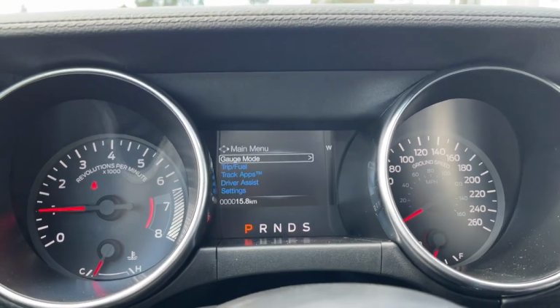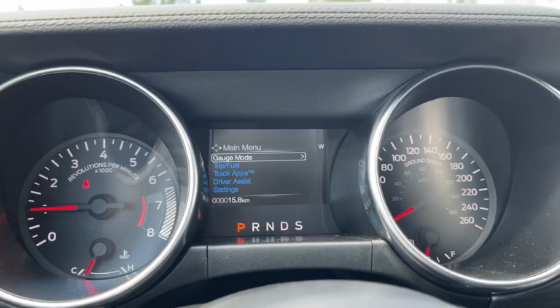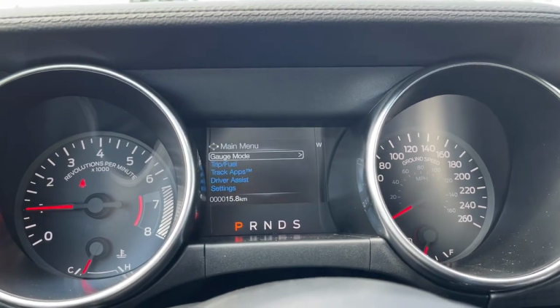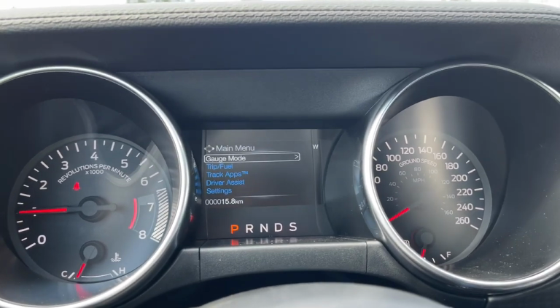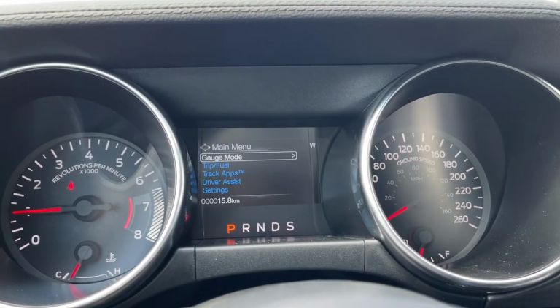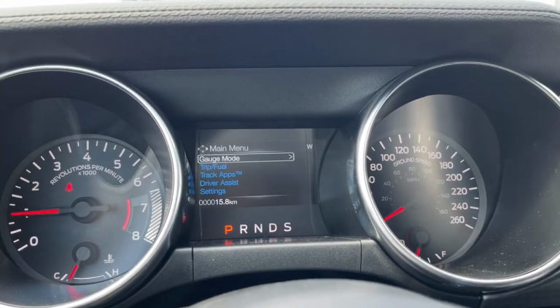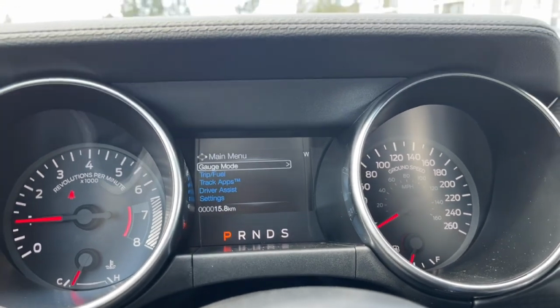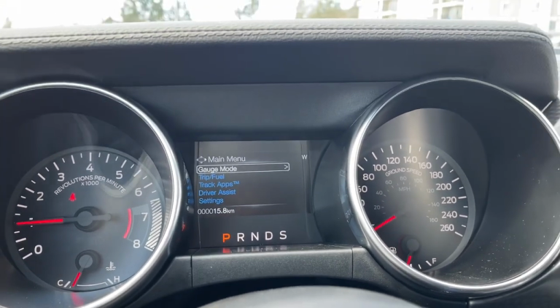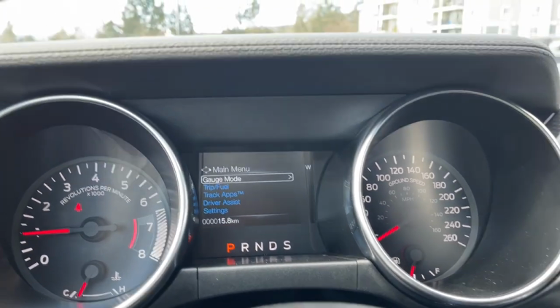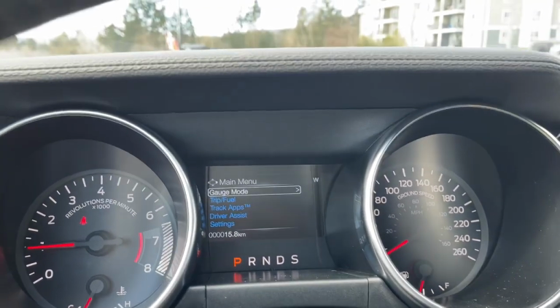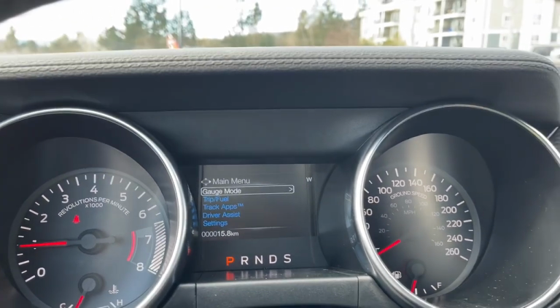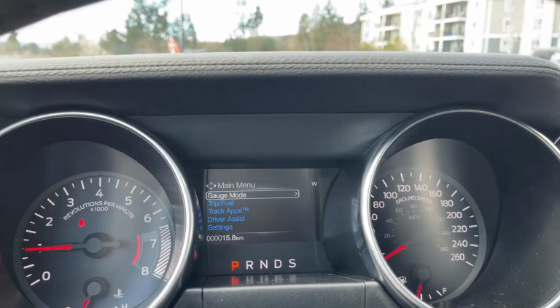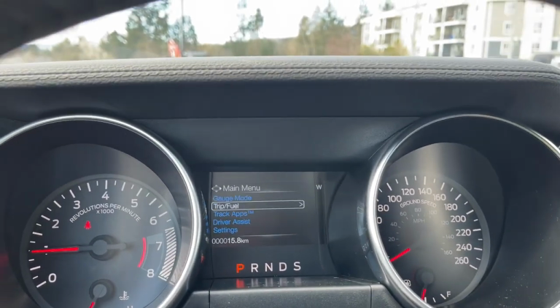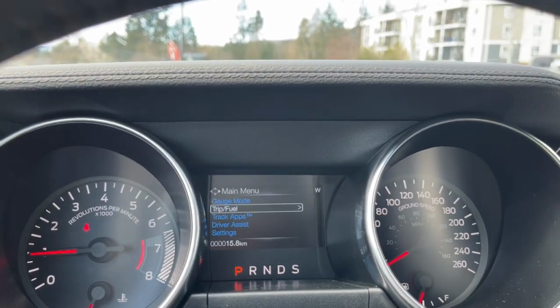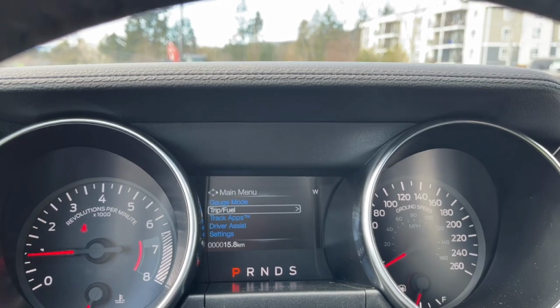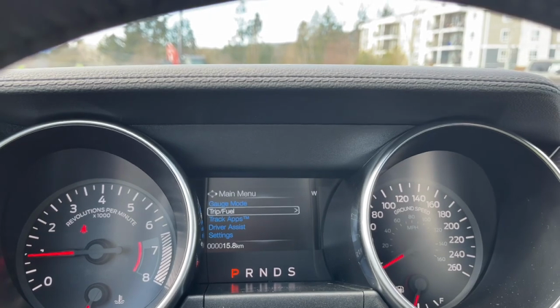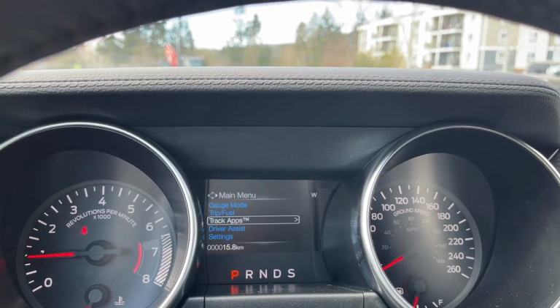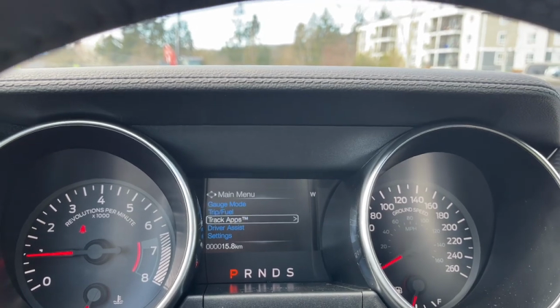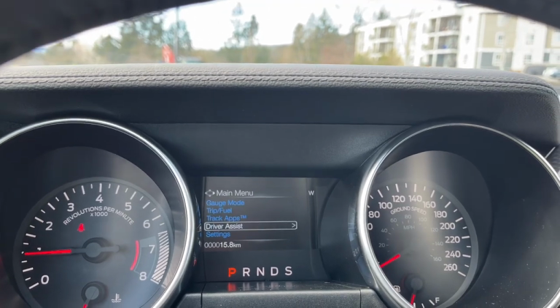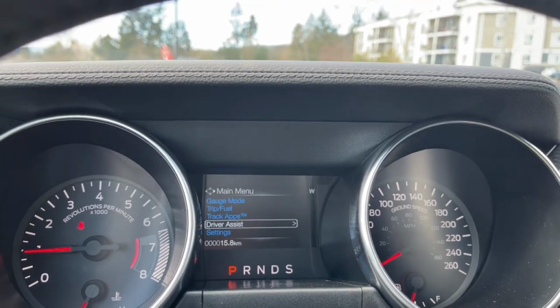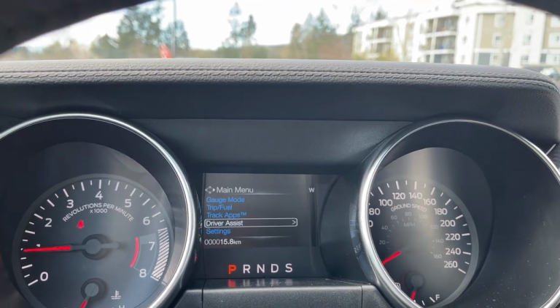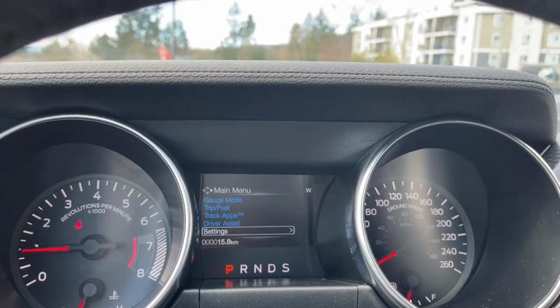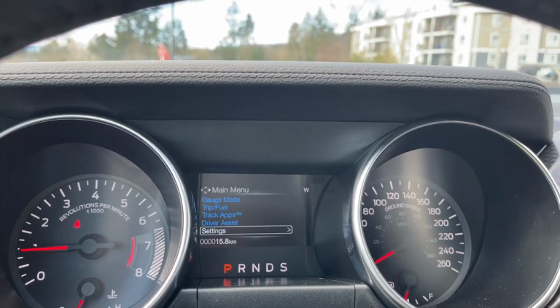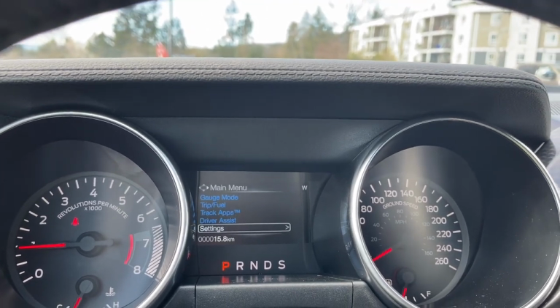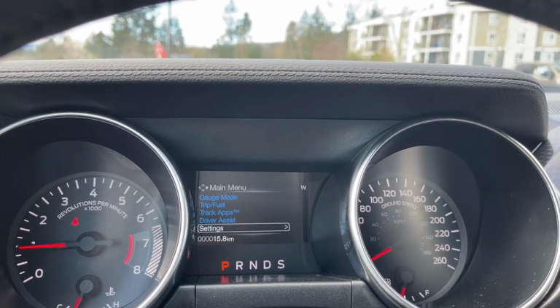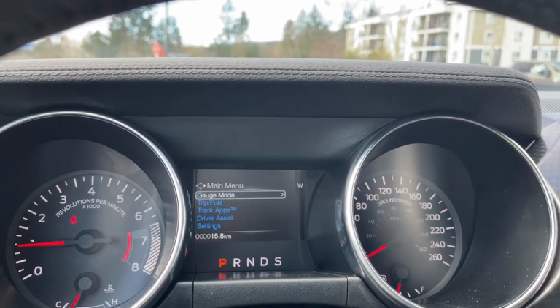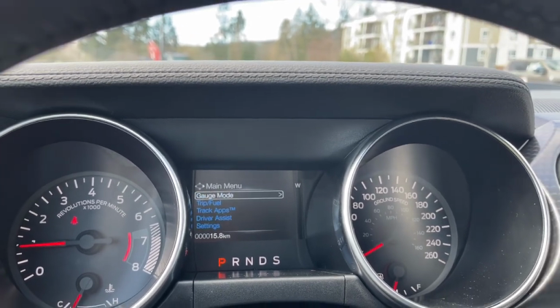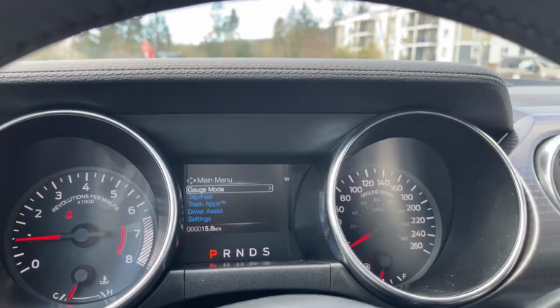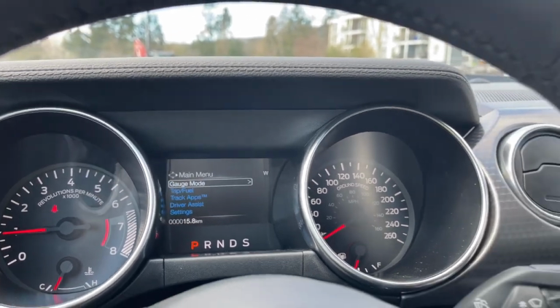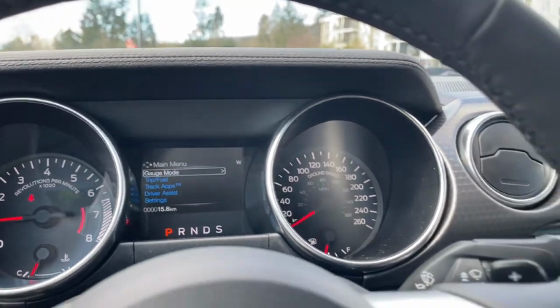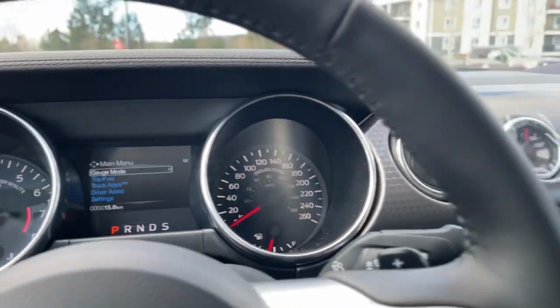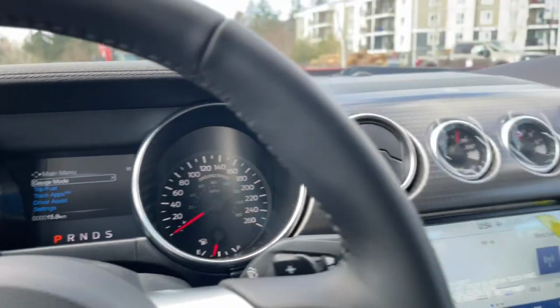We're going to toggle through the menu: gauge mode, trip fuel, track apps, driver assist, settings — and these all have sub-menus.